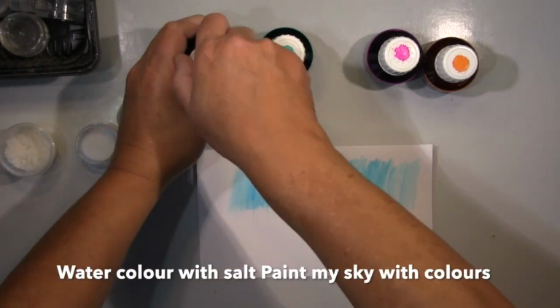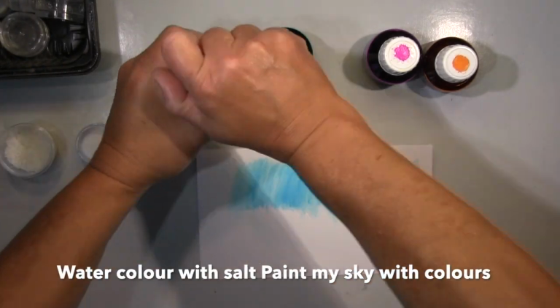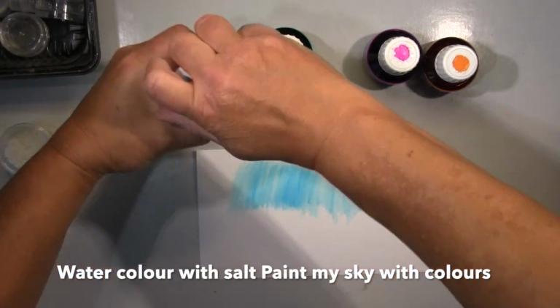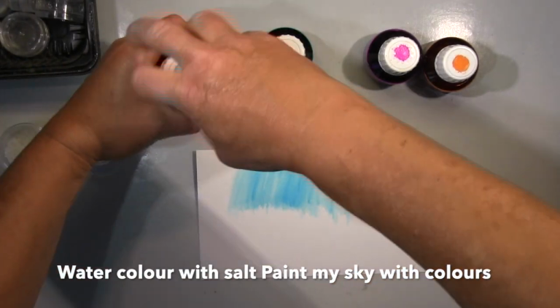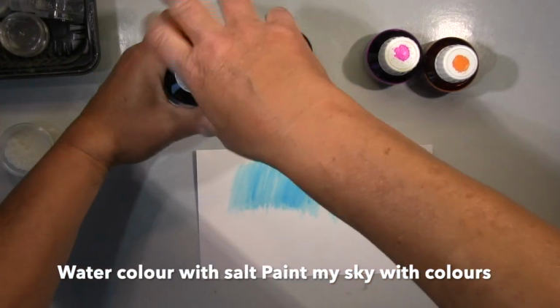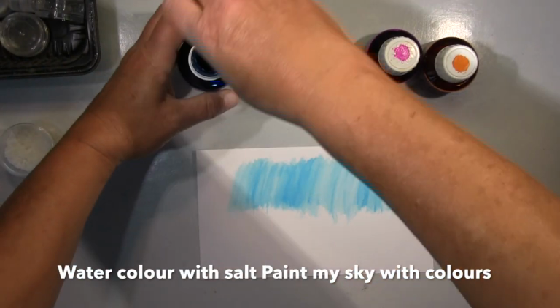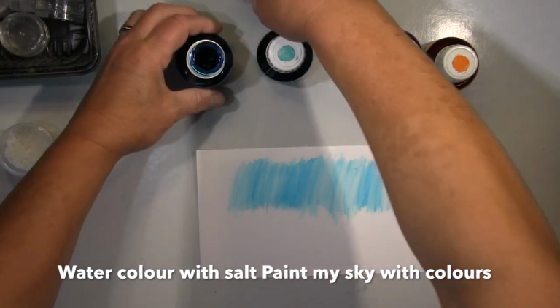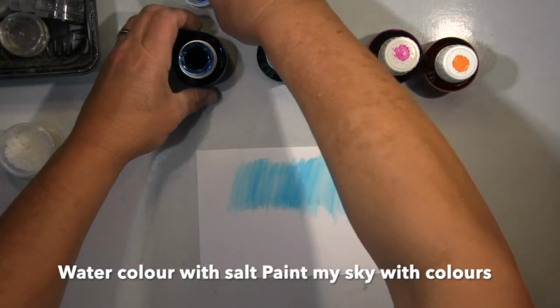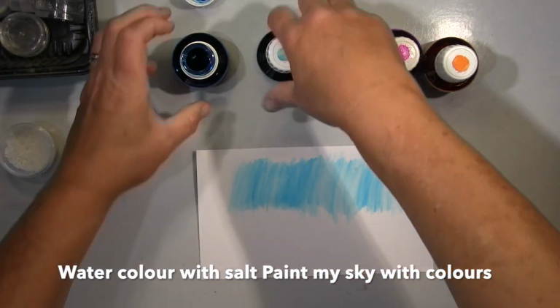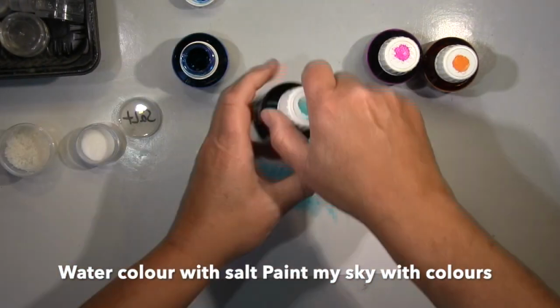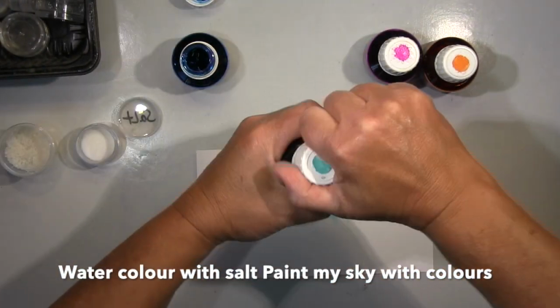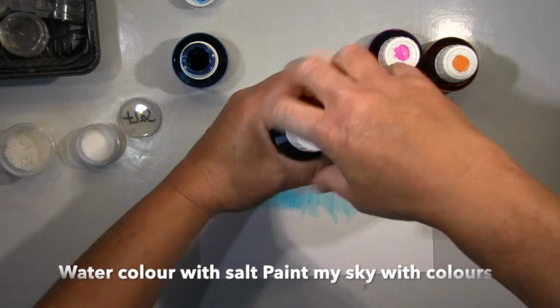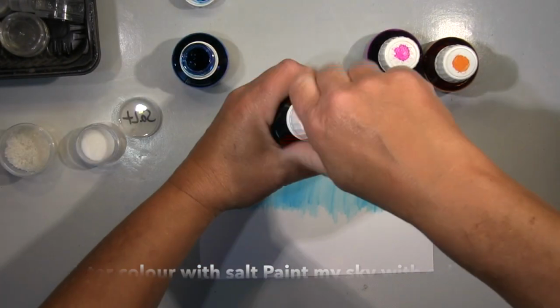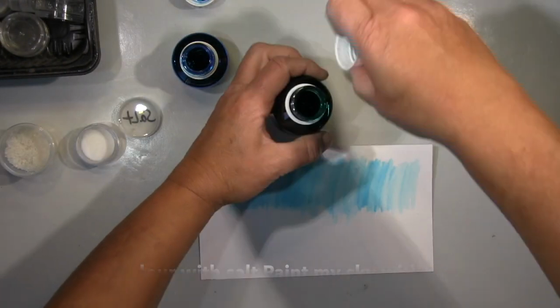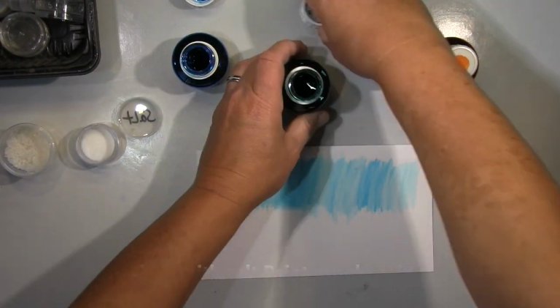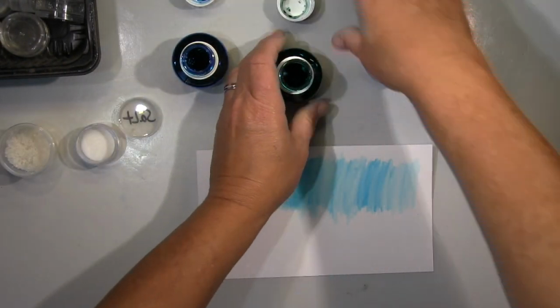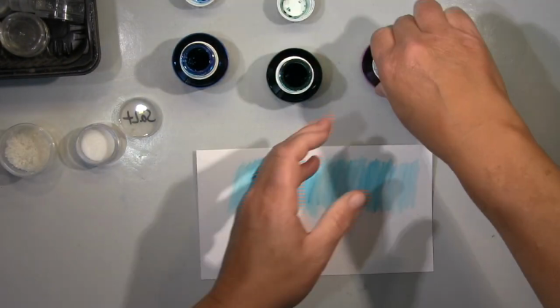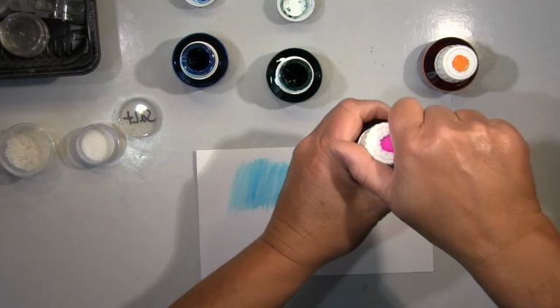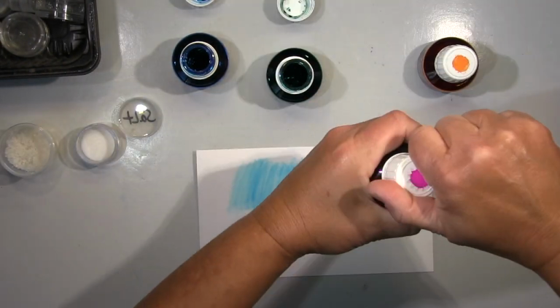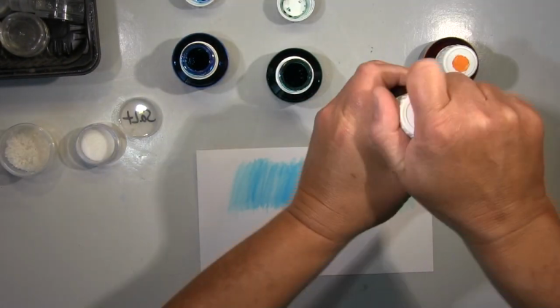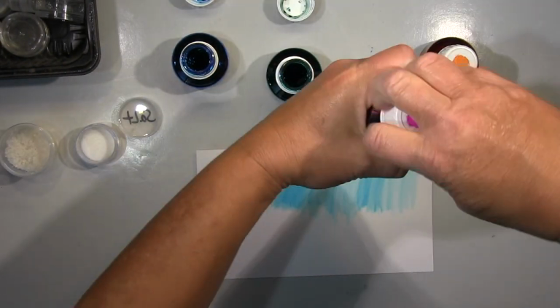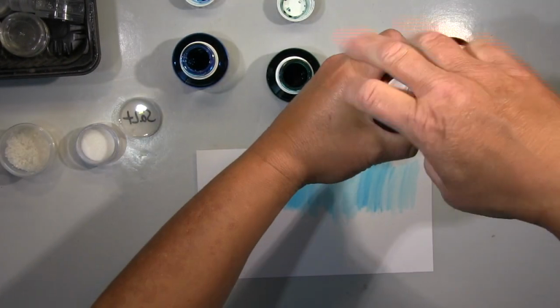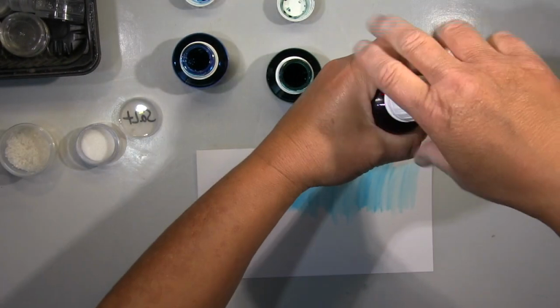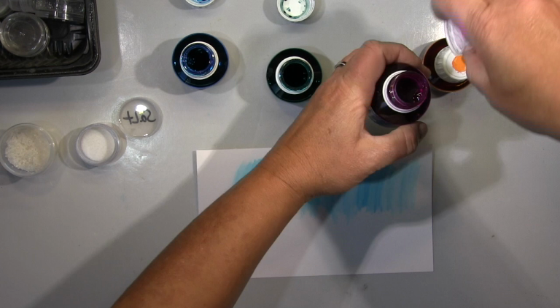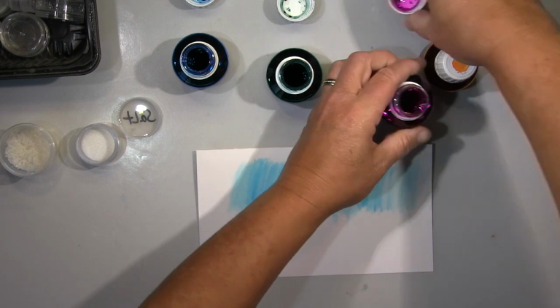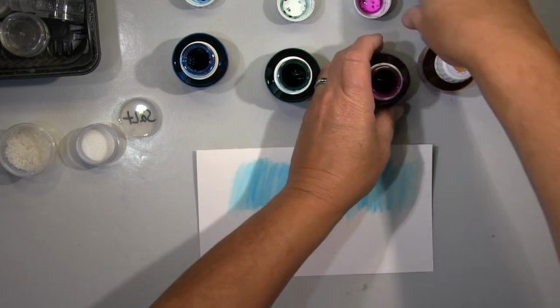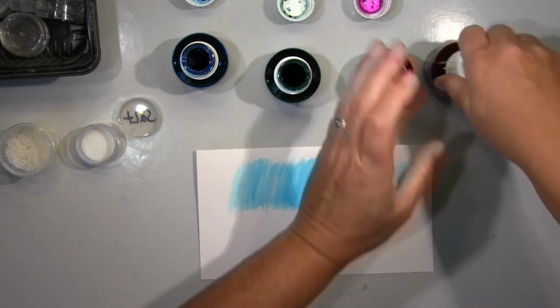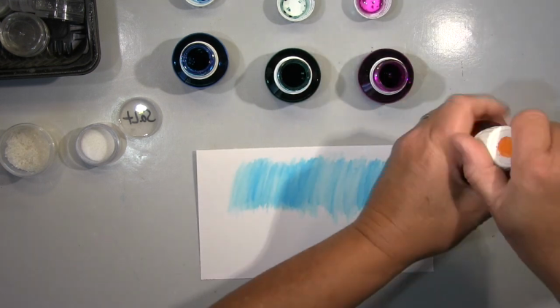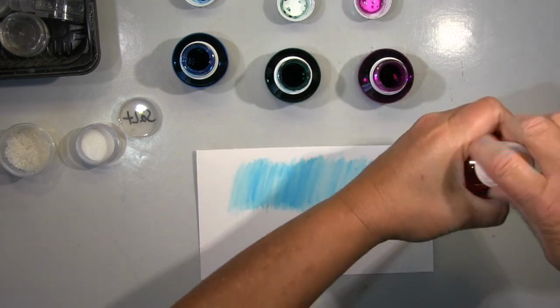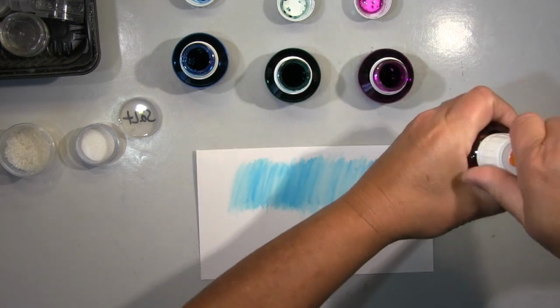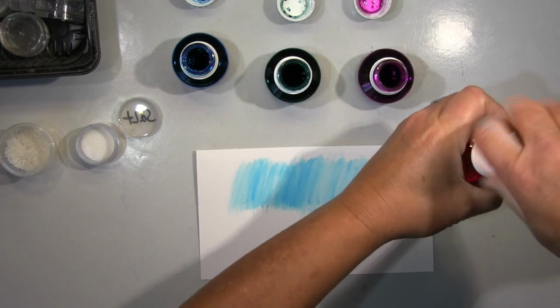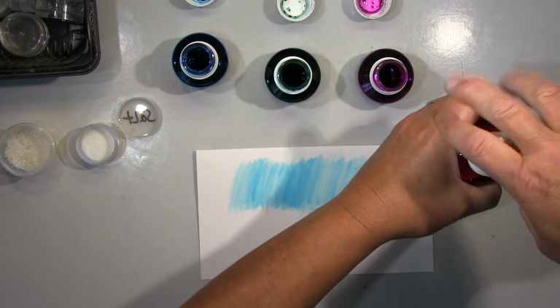Hi guys, it's me. Today I will show you a quick card. It's really, really quick.